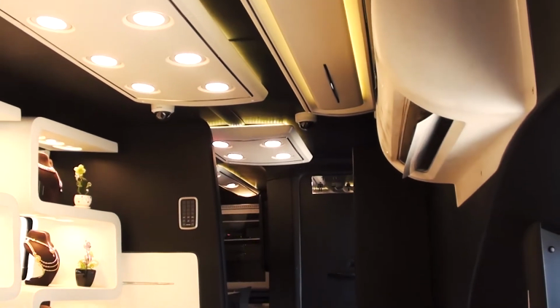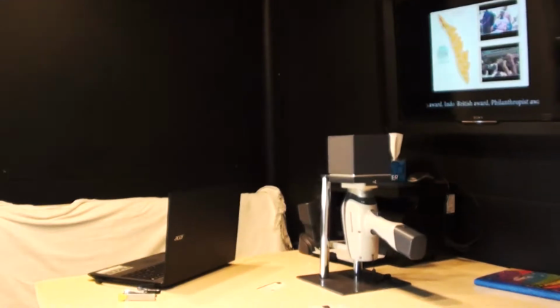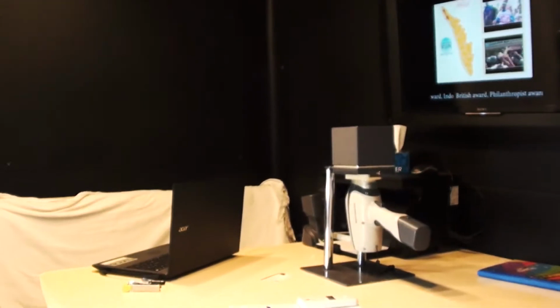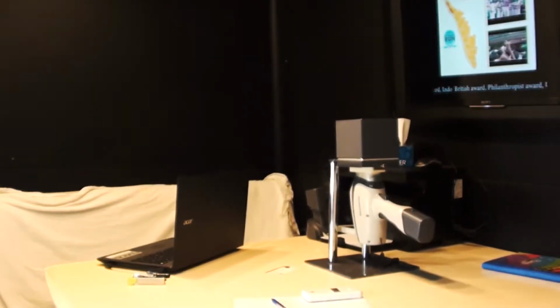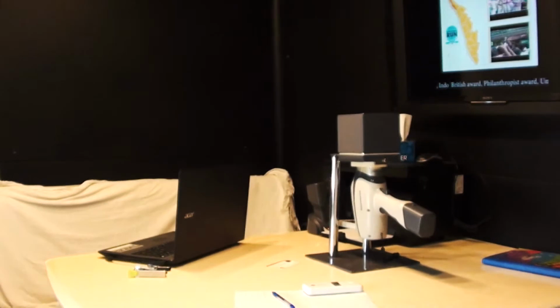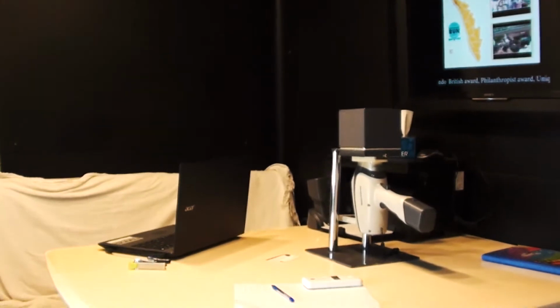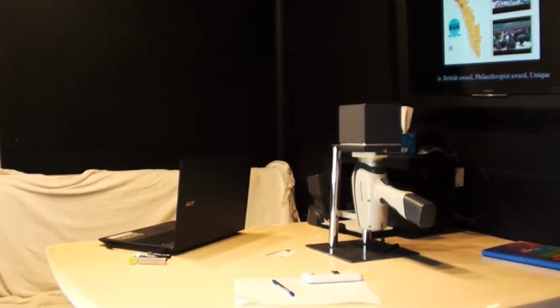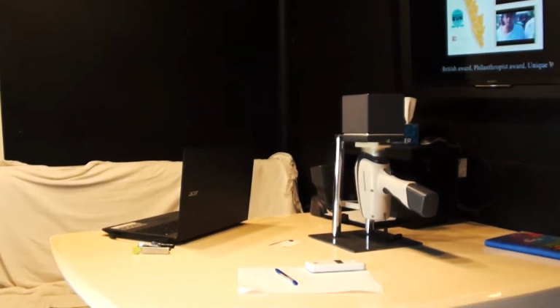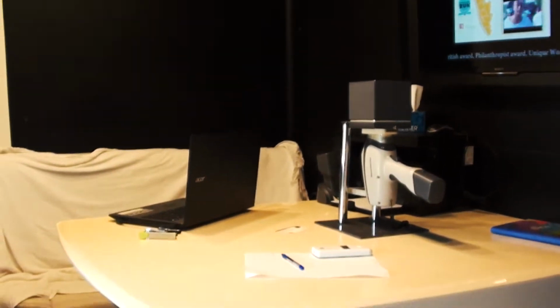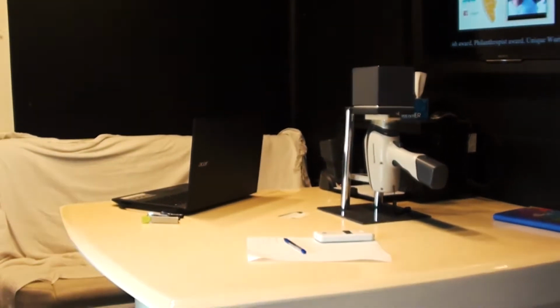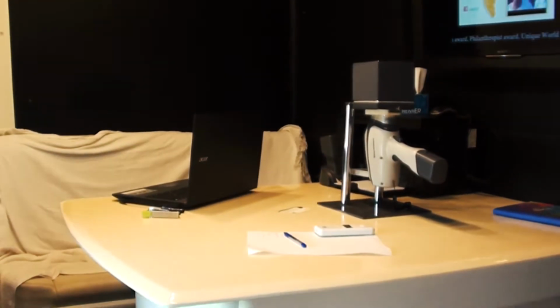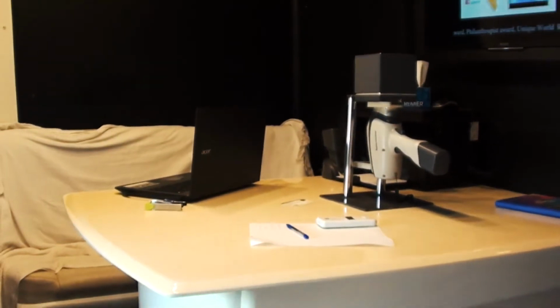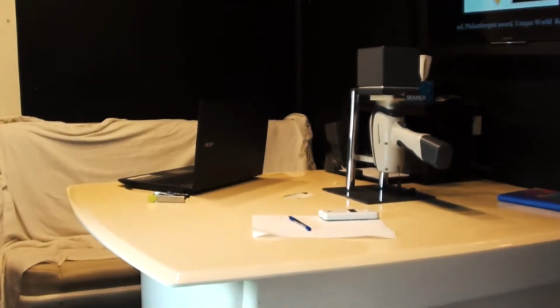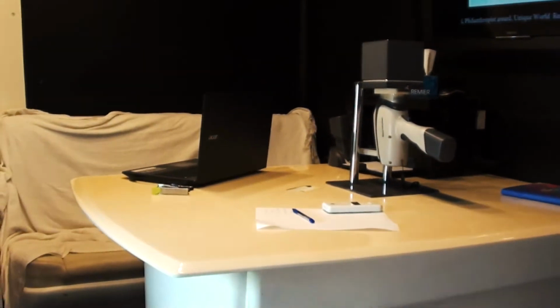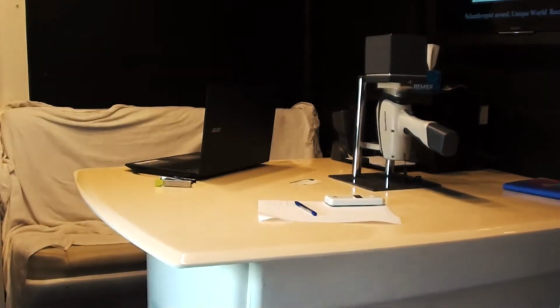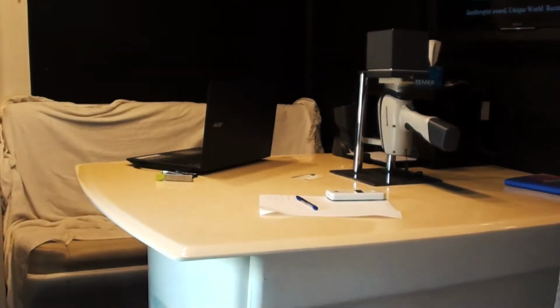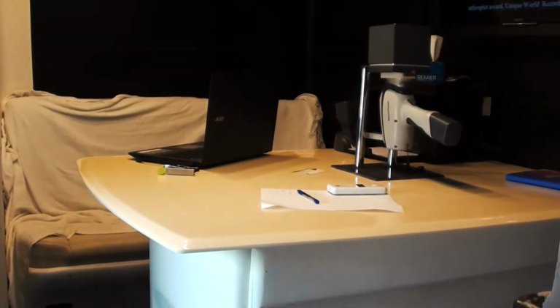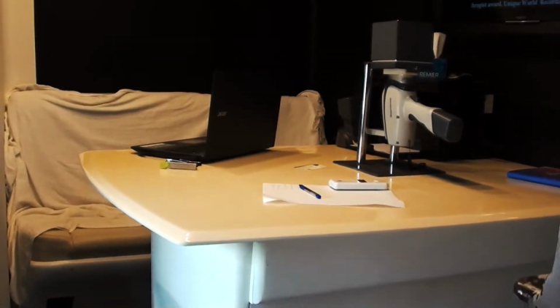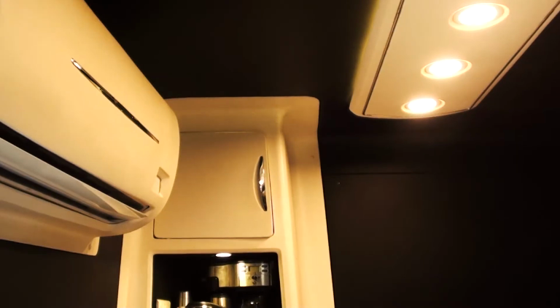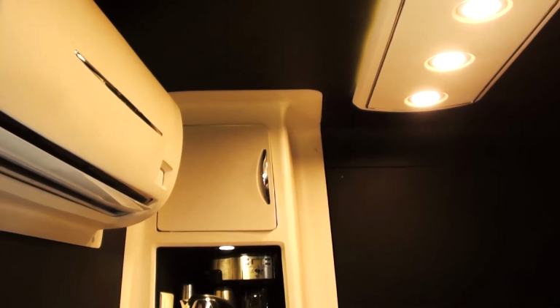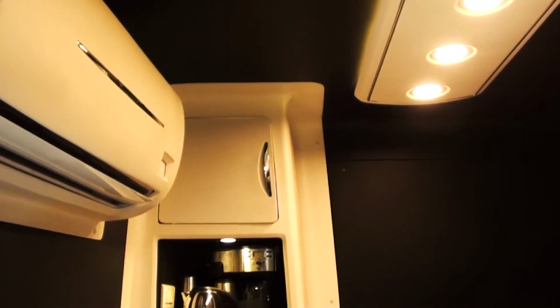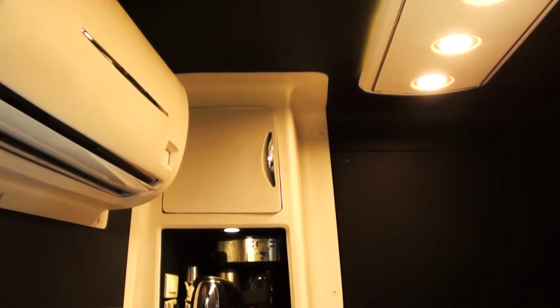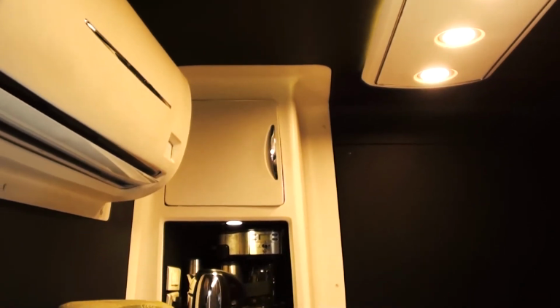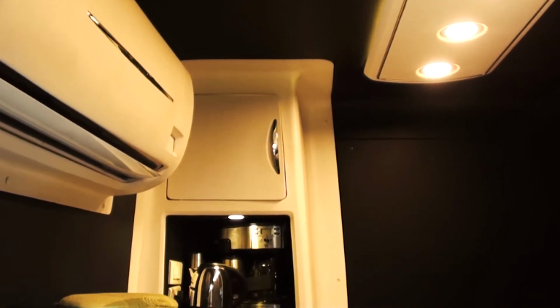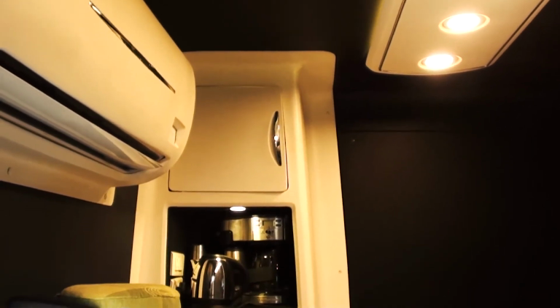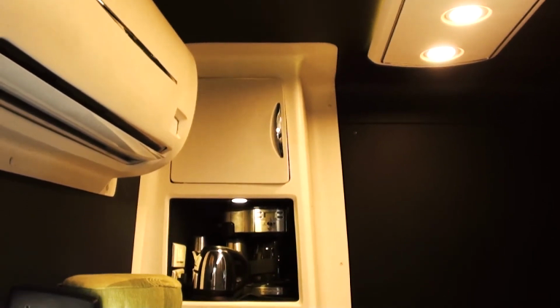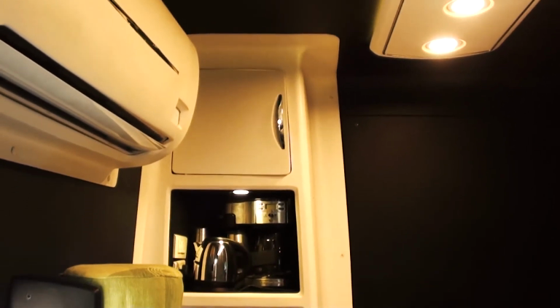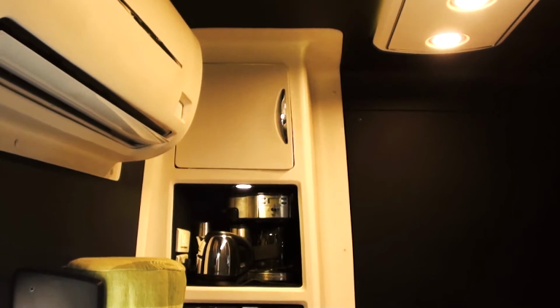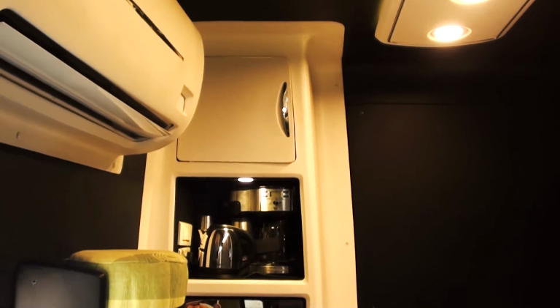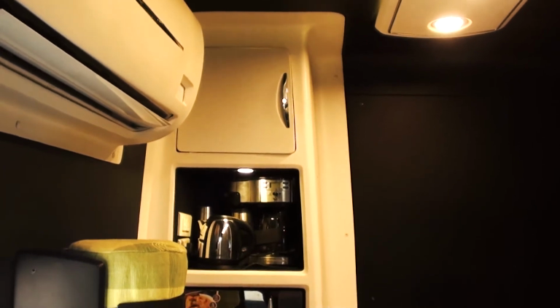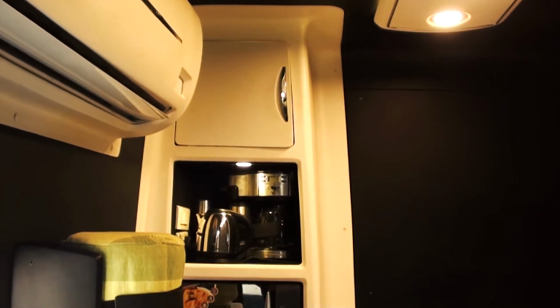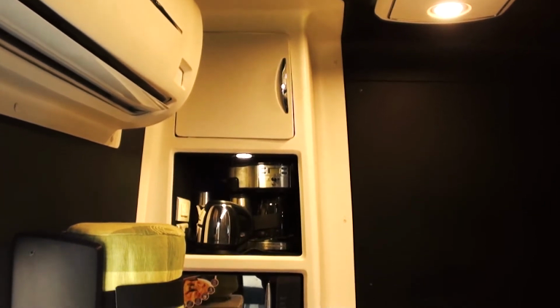This trailer has a small office space on the side which has everything from tables and chairs to even a working microwave.